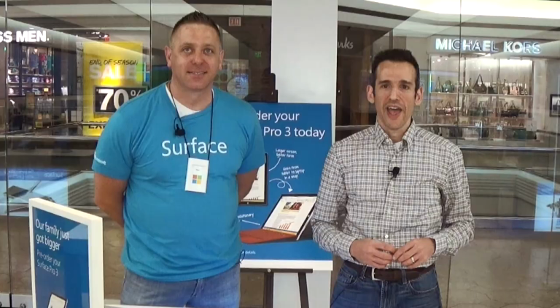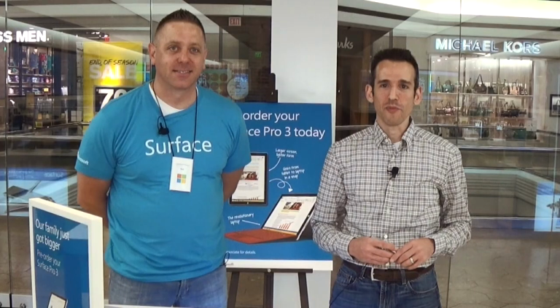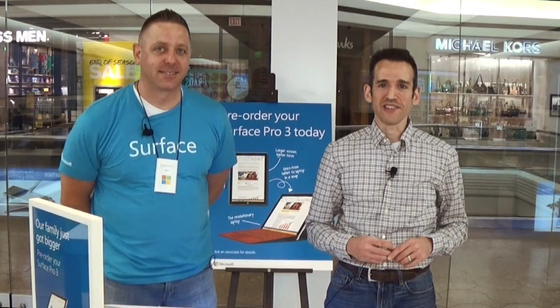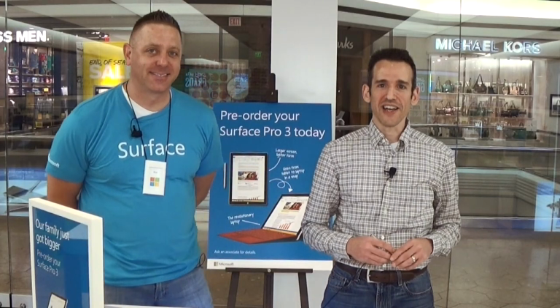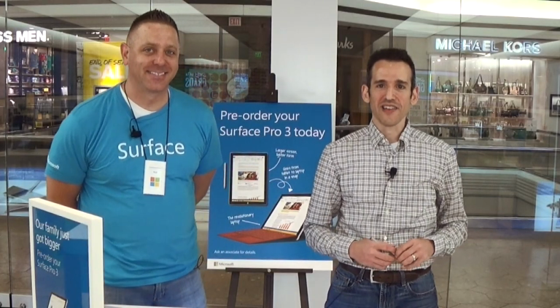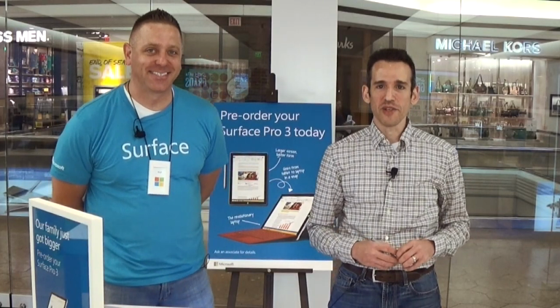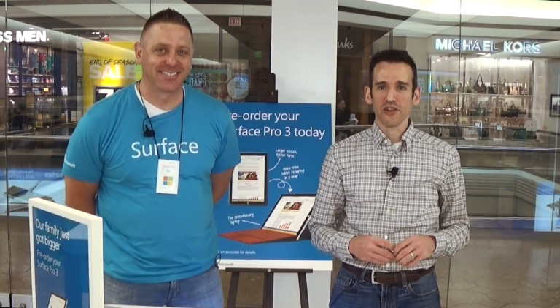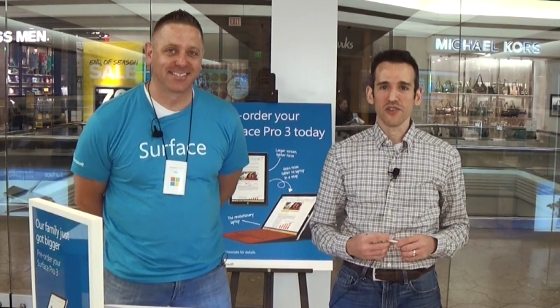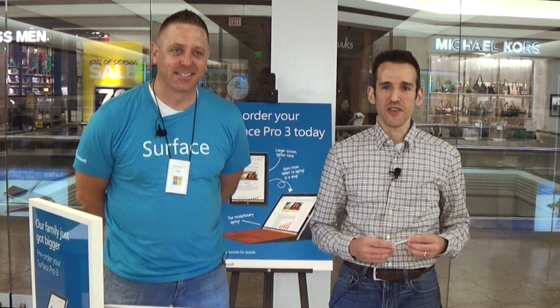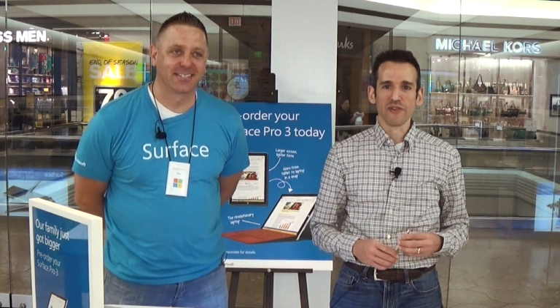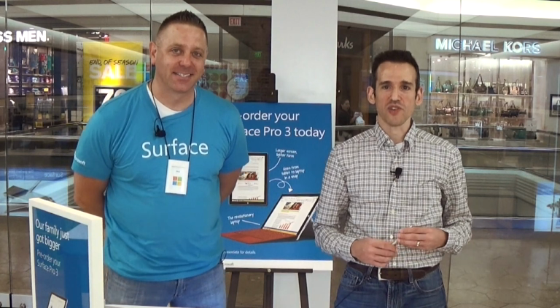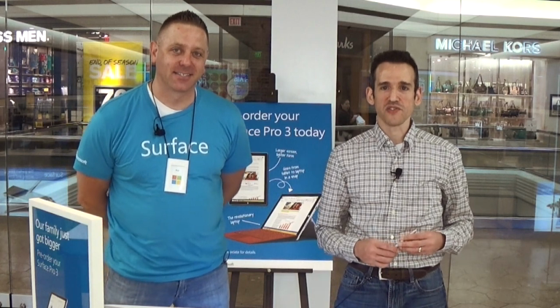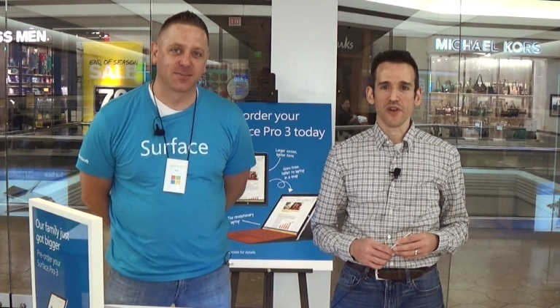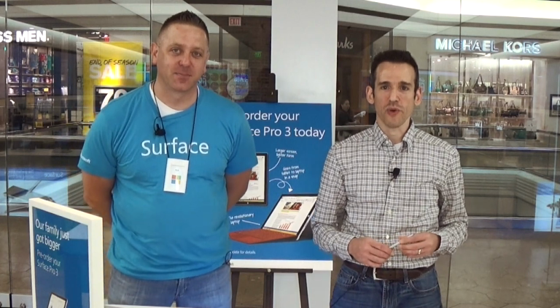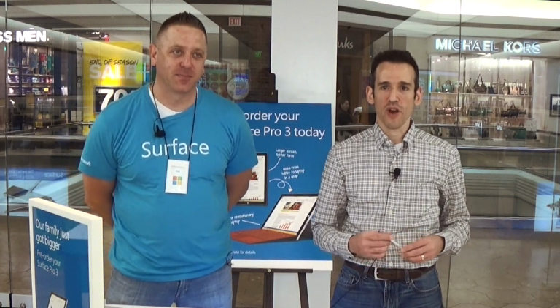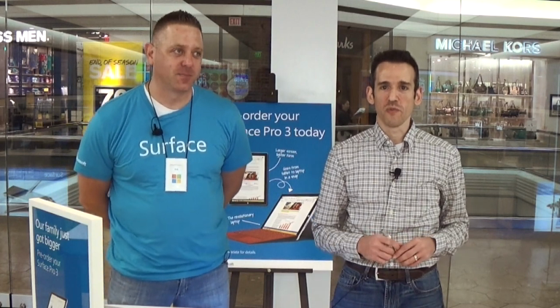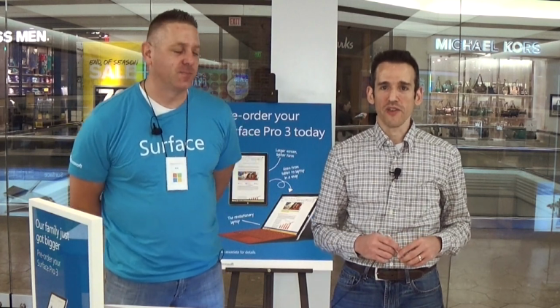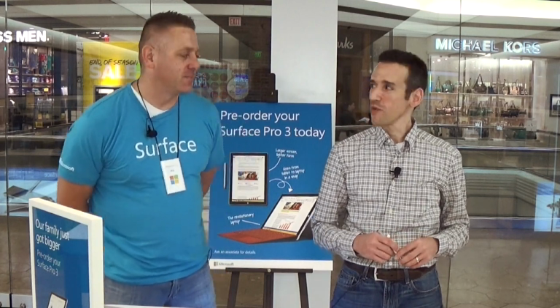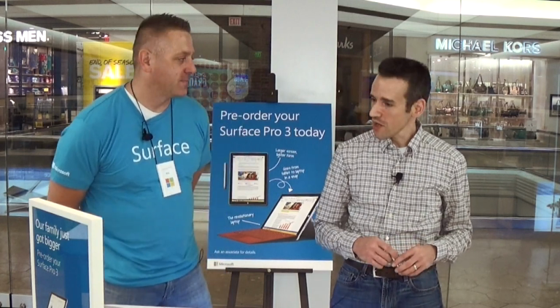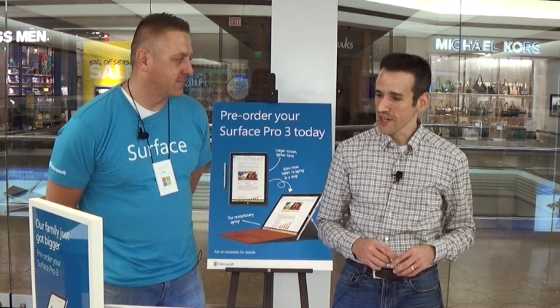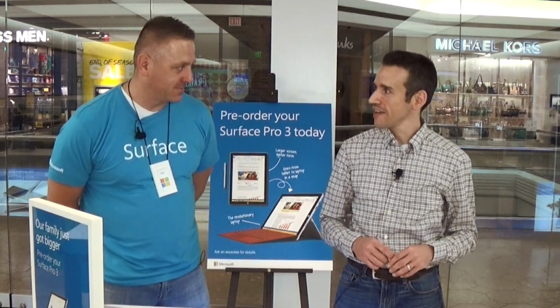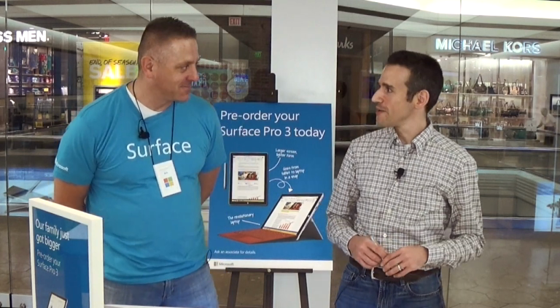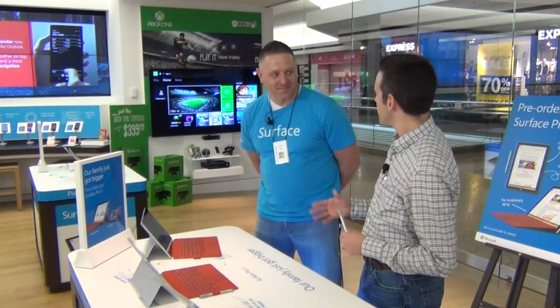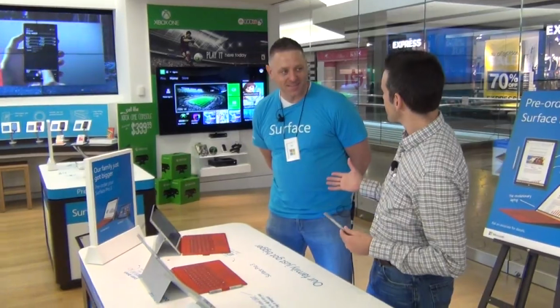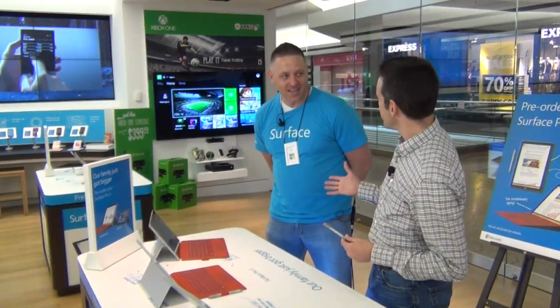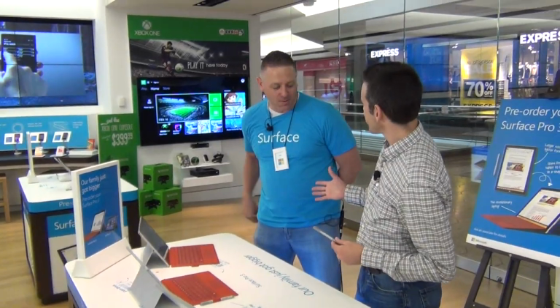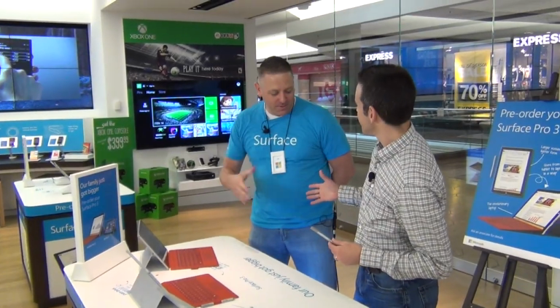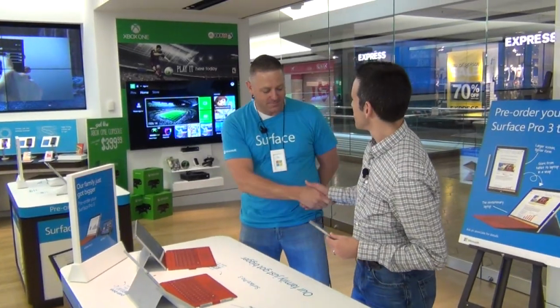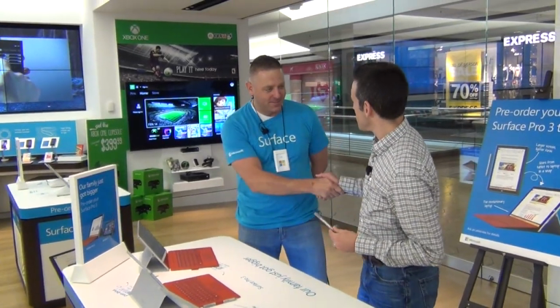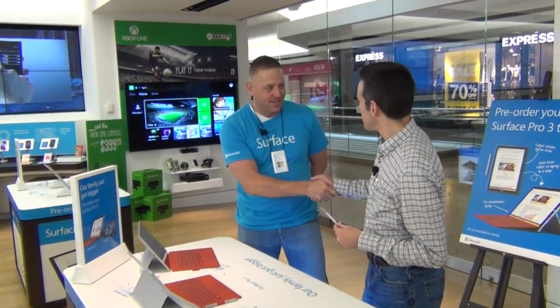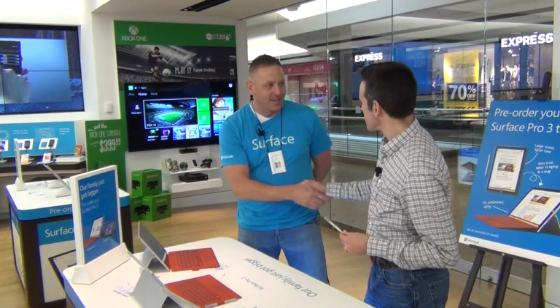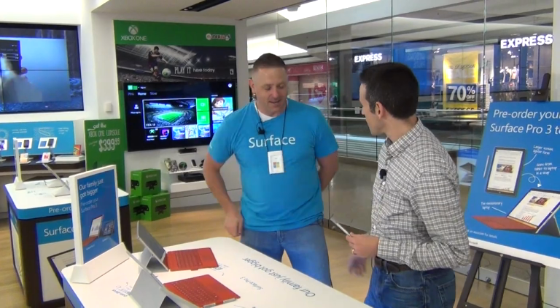Hey everybody, it's Lon Seidman and we are here at the Microsoft Store at the West Farms Mall in West Hartford, Connecticut, and I'm joined by Rick Green. How are you? Rick, you're the manager of the store.